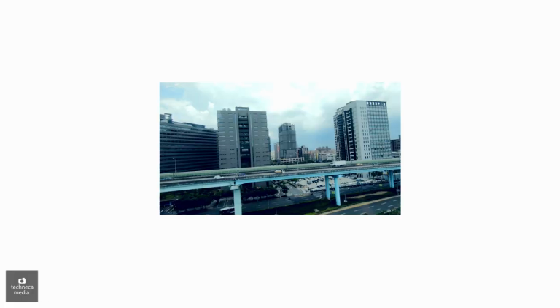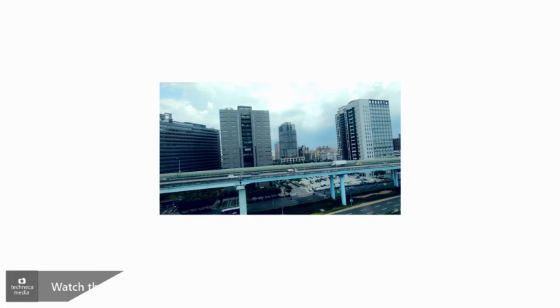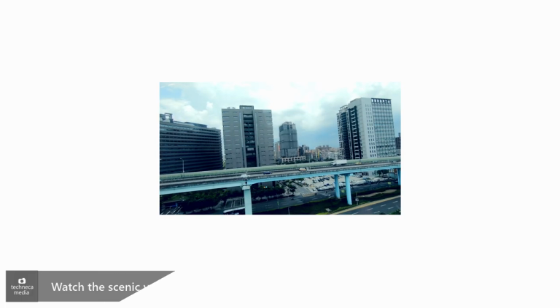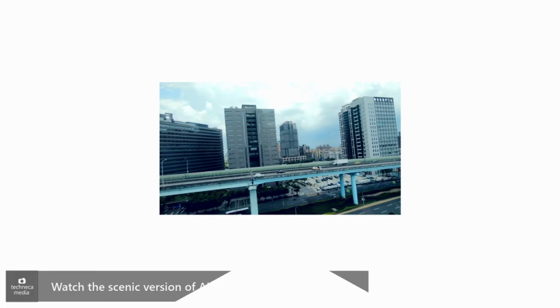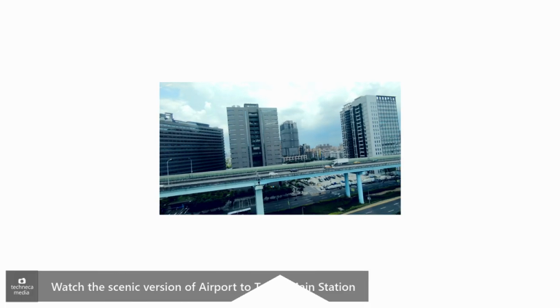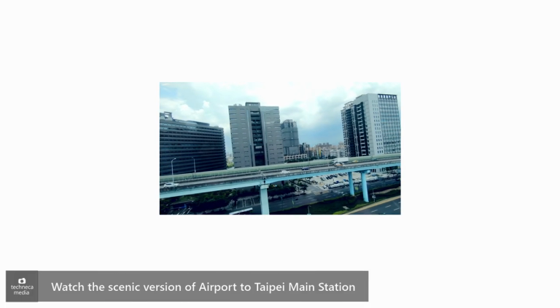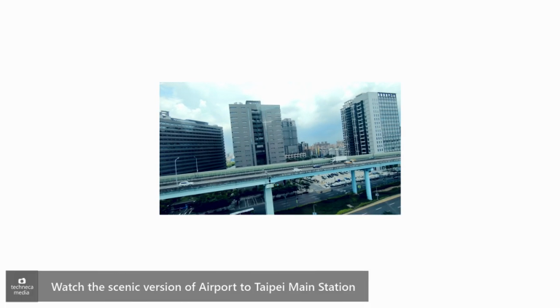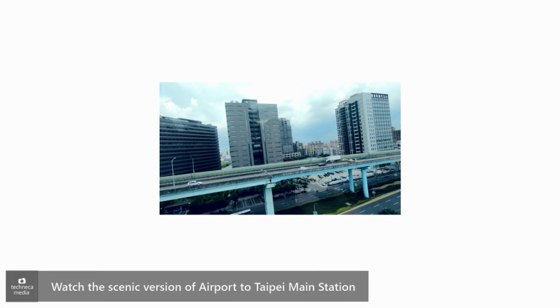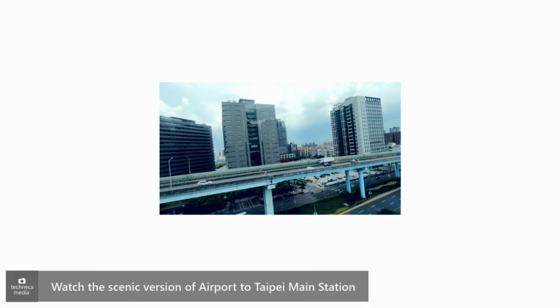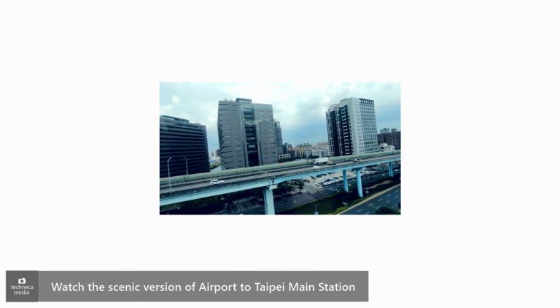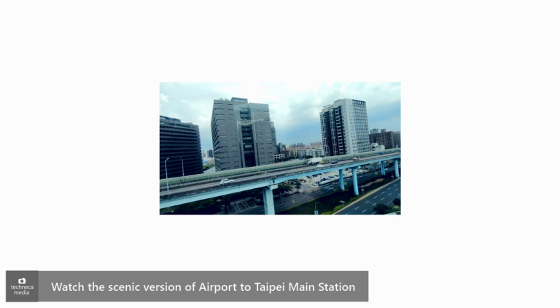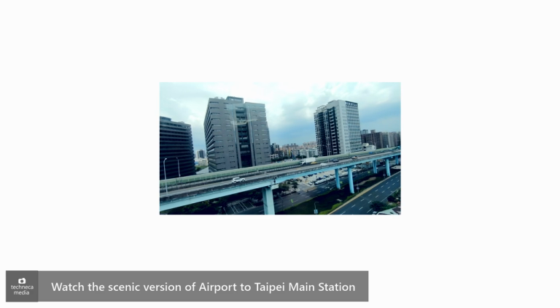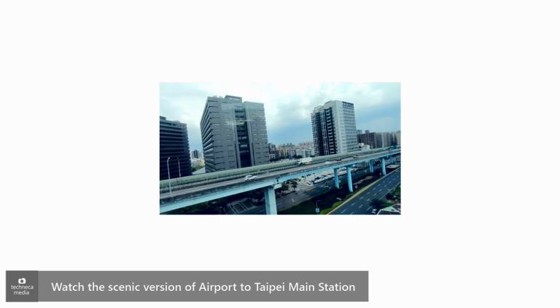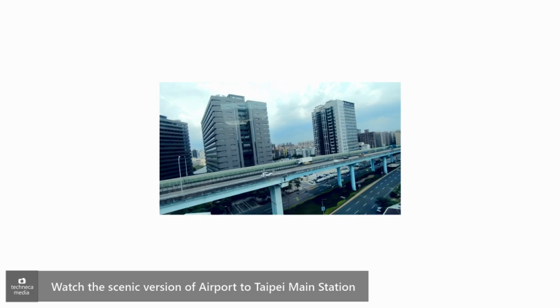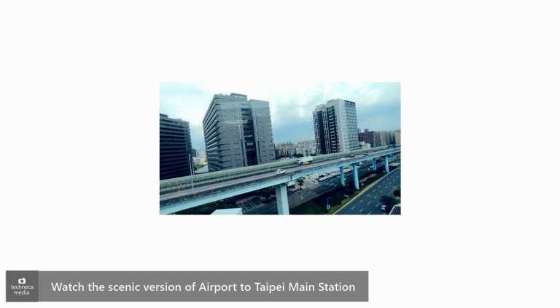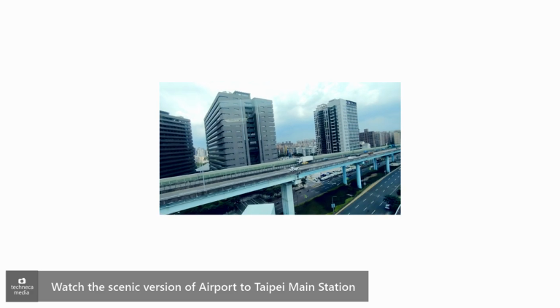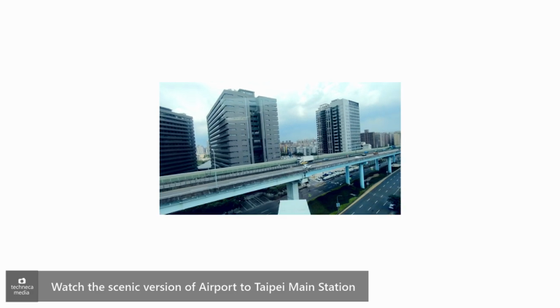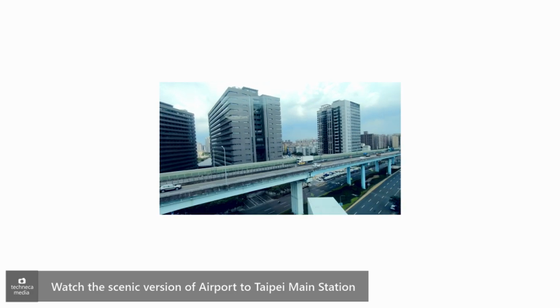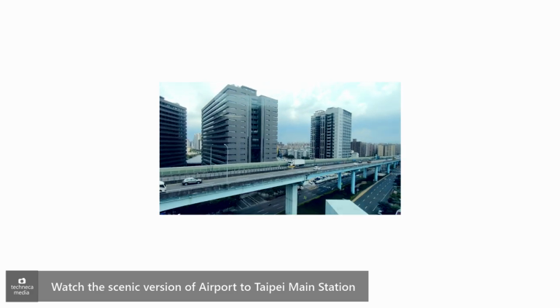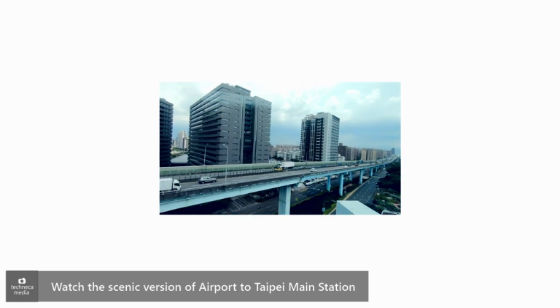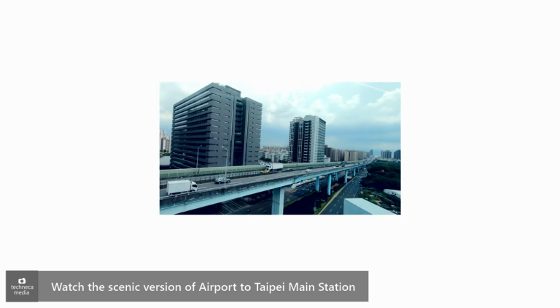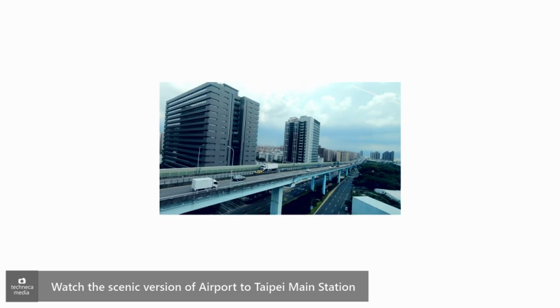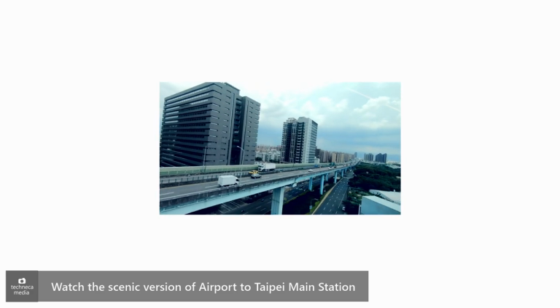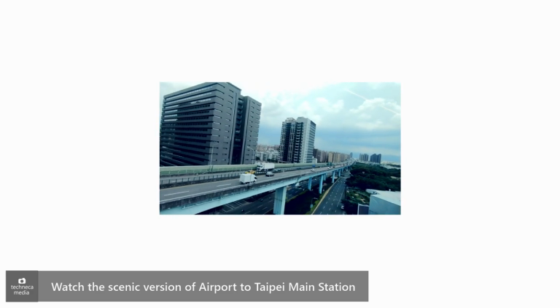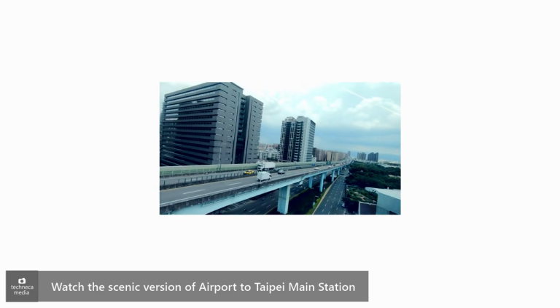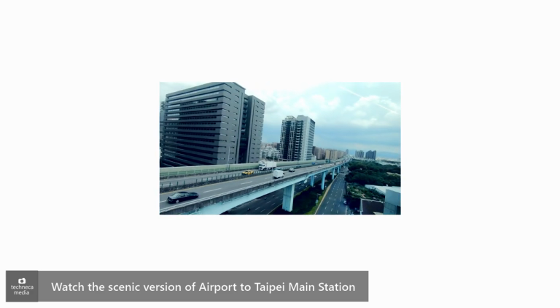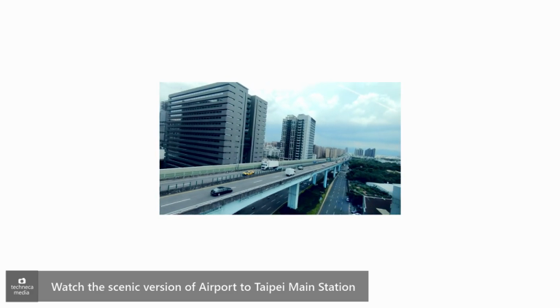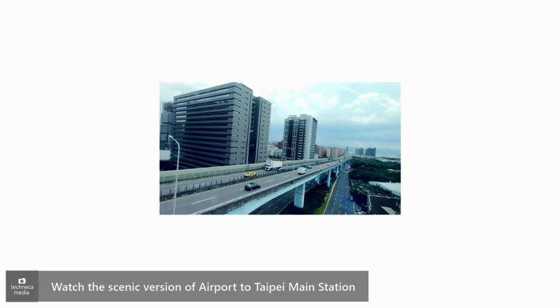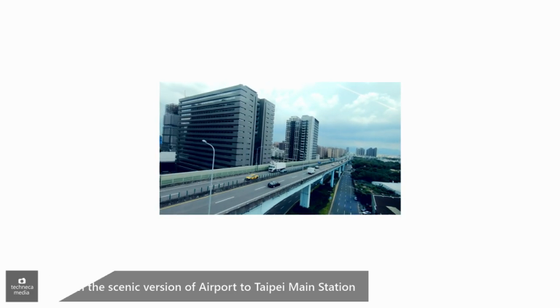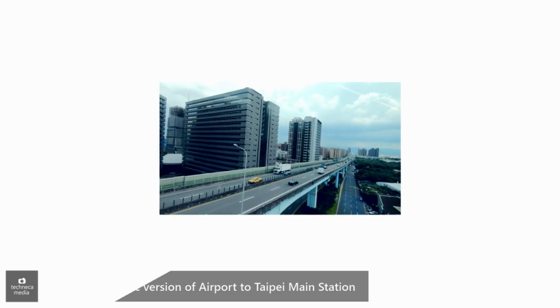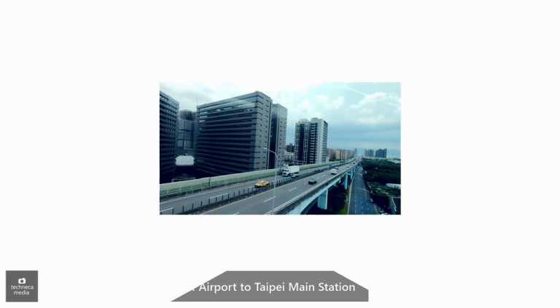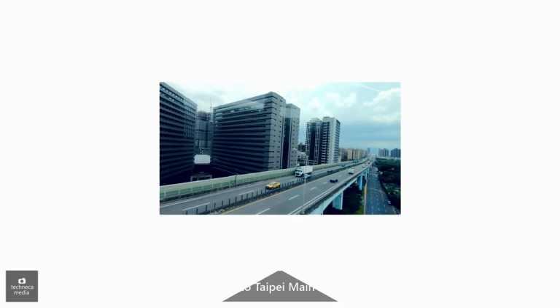Click the link above if you want to watch the scenic version of my airport to Taipei Main Station MRT ride.